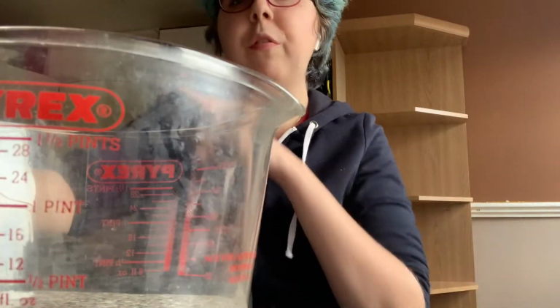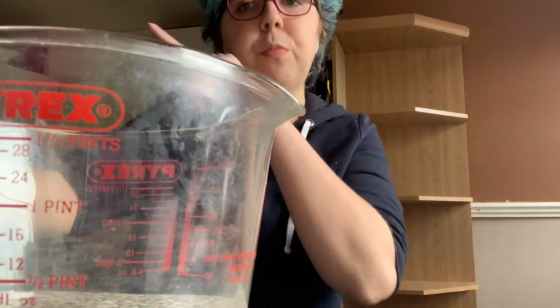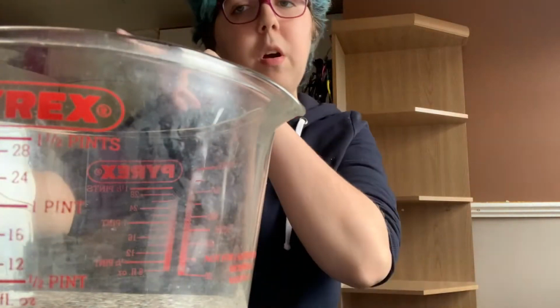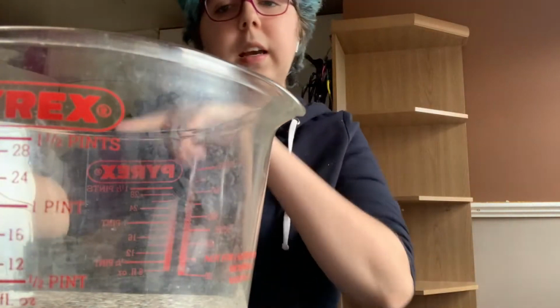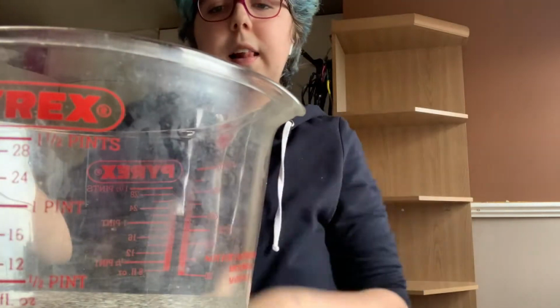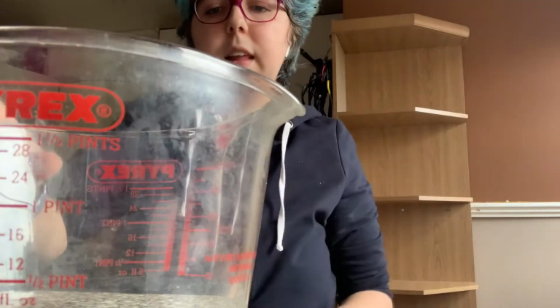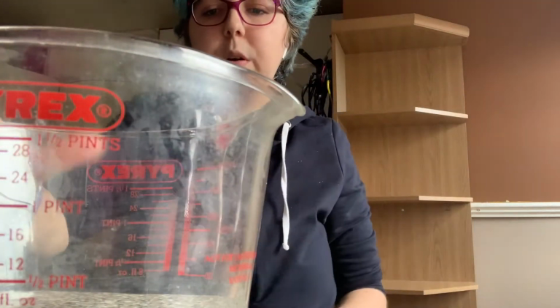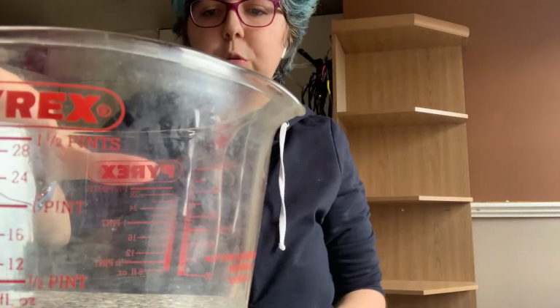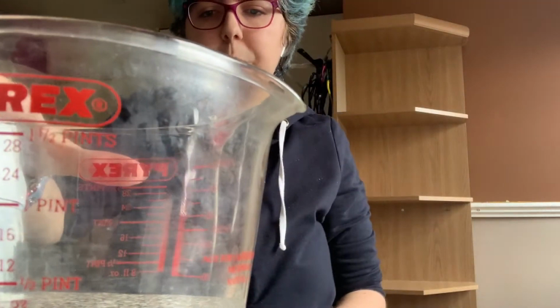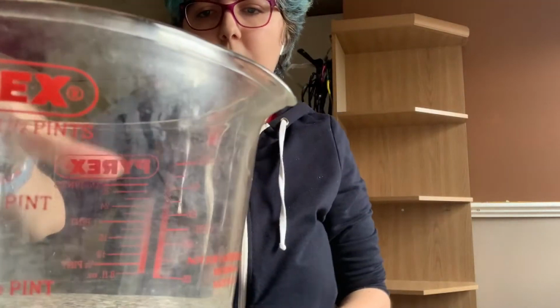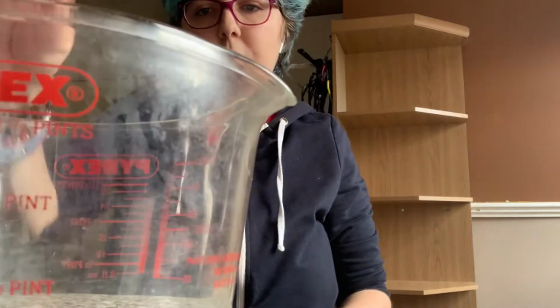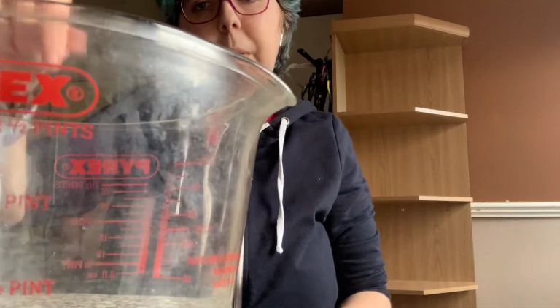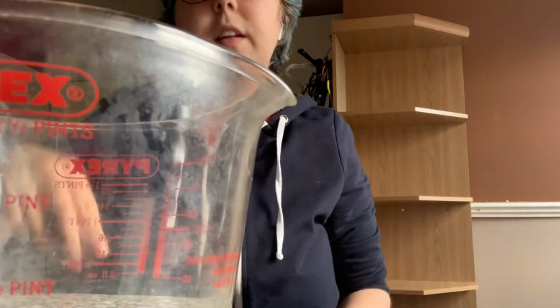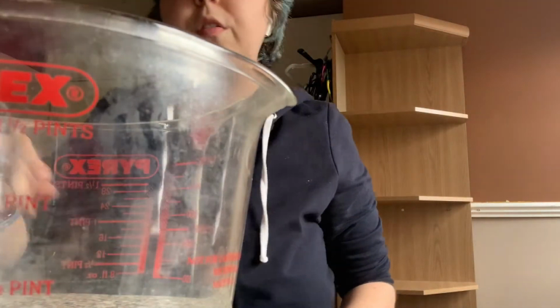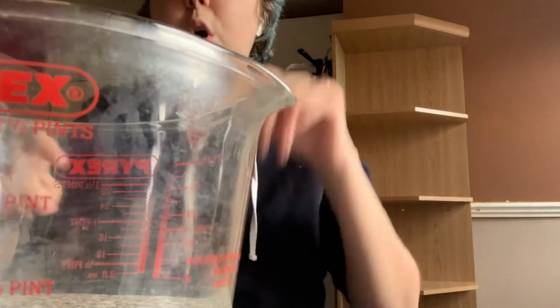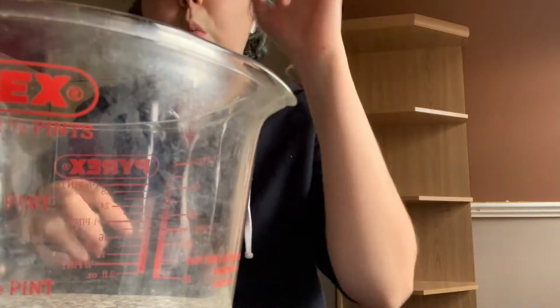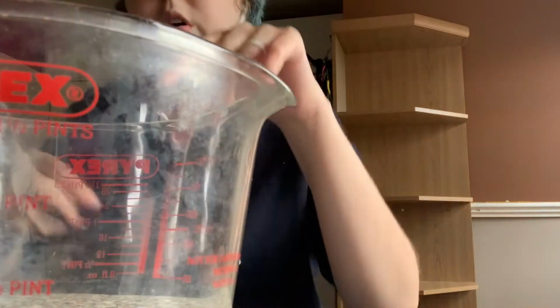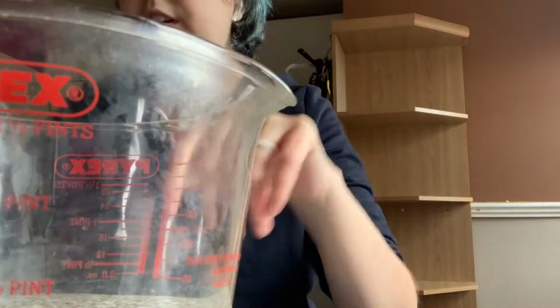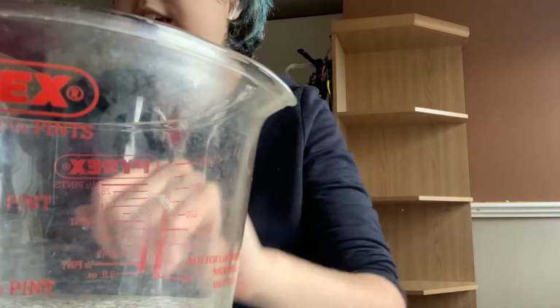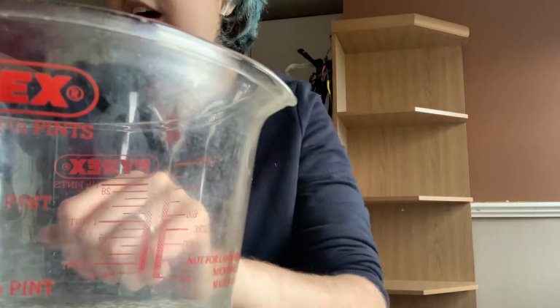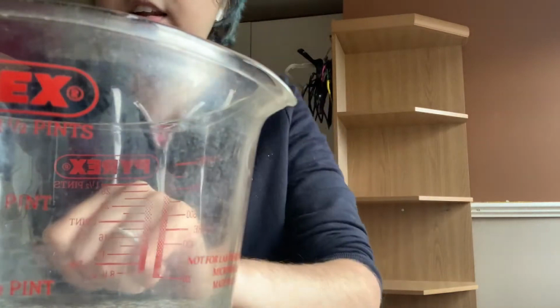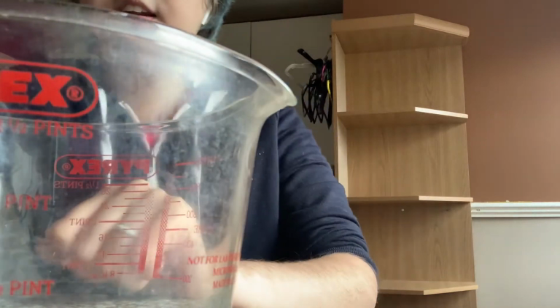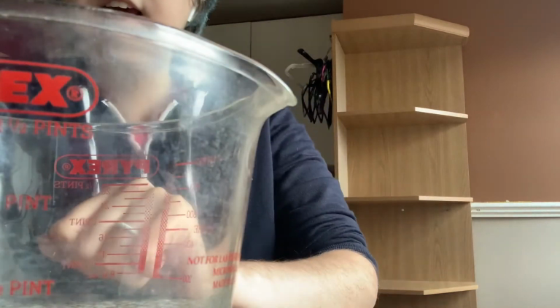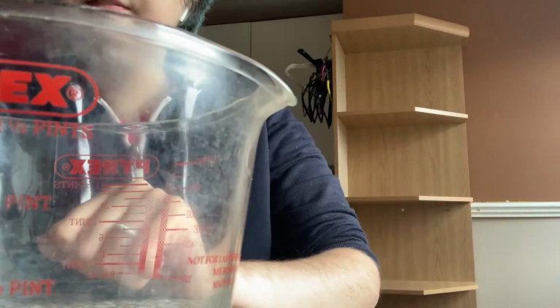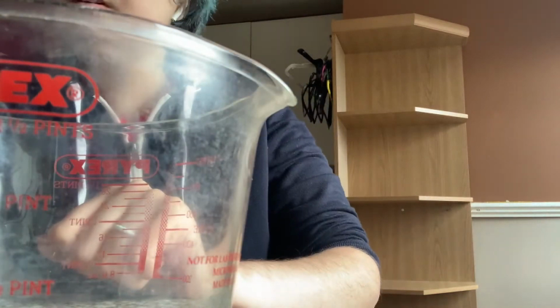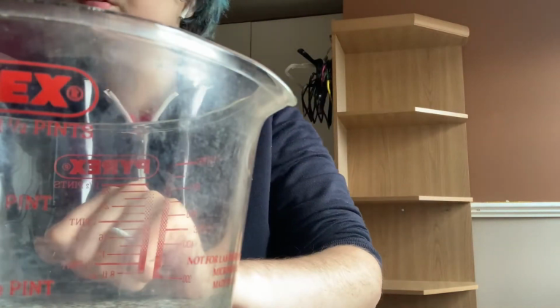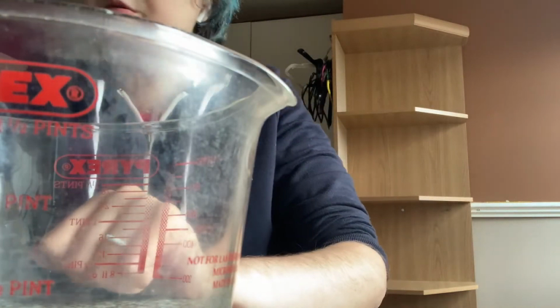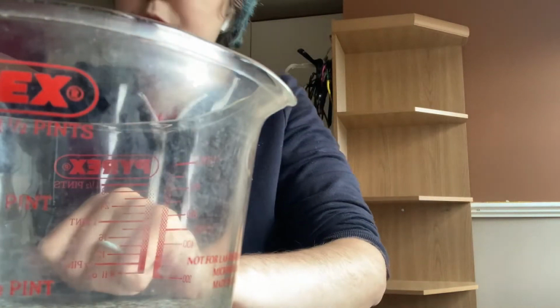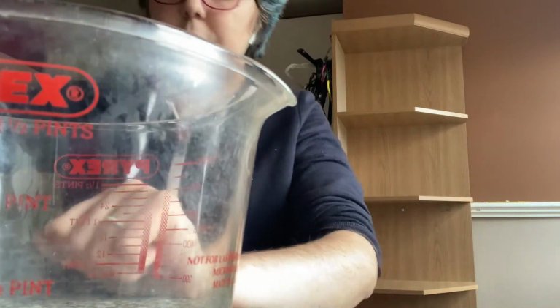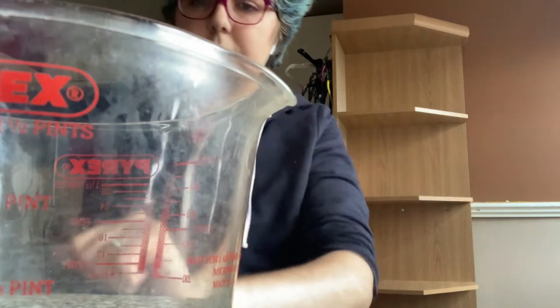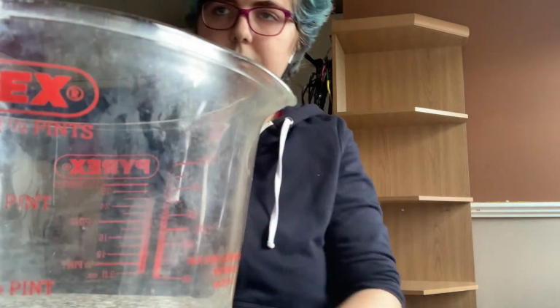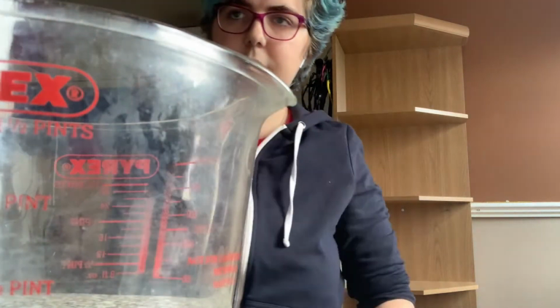I've just boiled the kettle and I'm going to put half a pint of water in here. So I'm just going to do that right now.